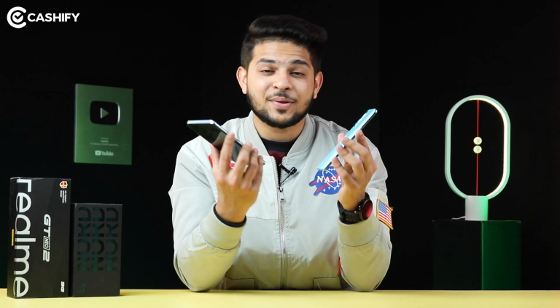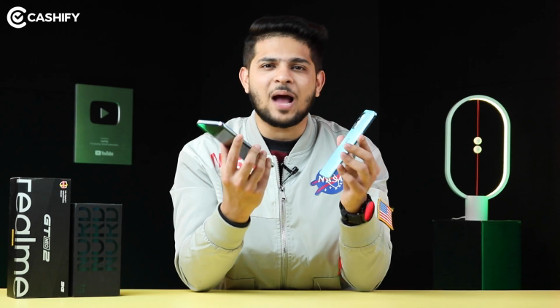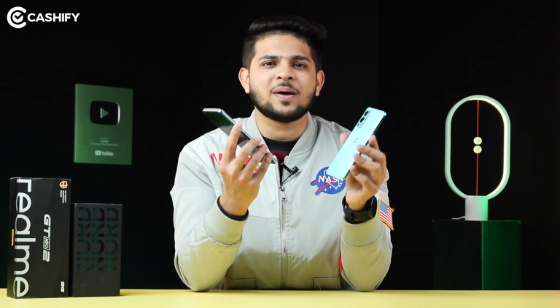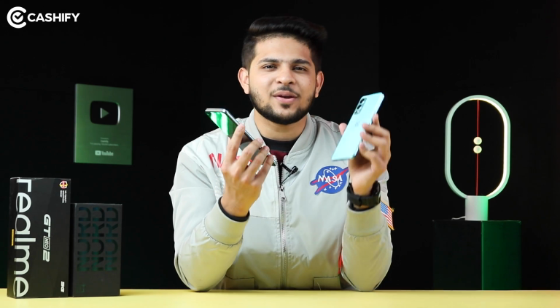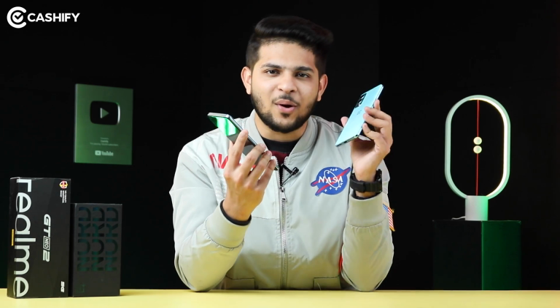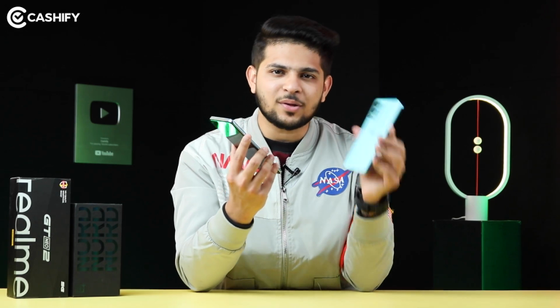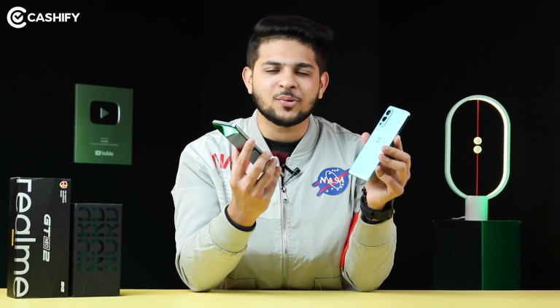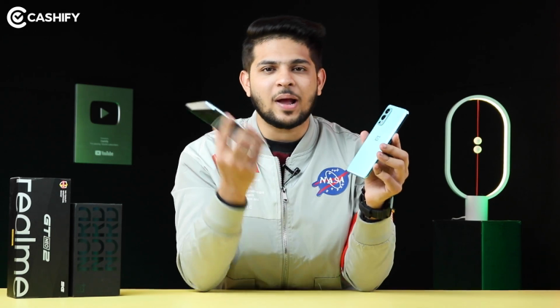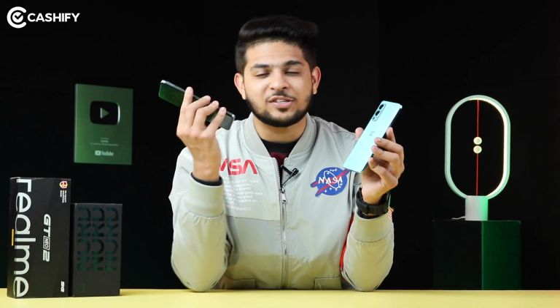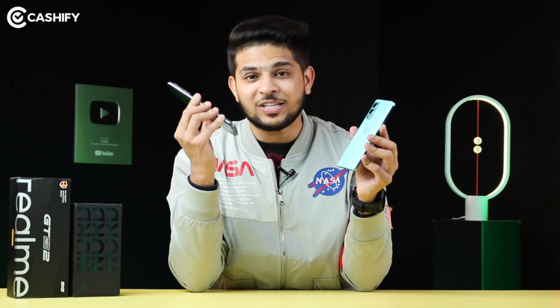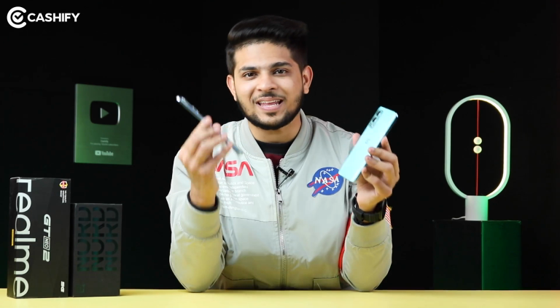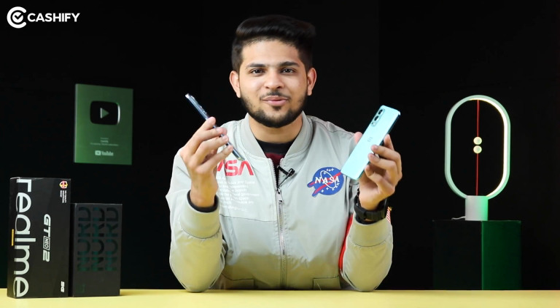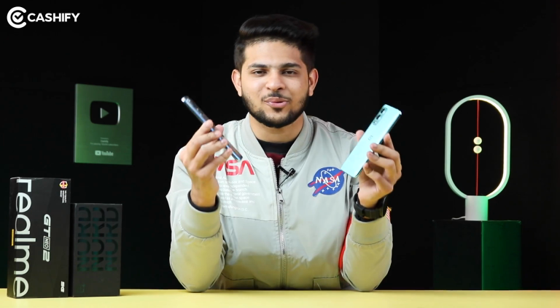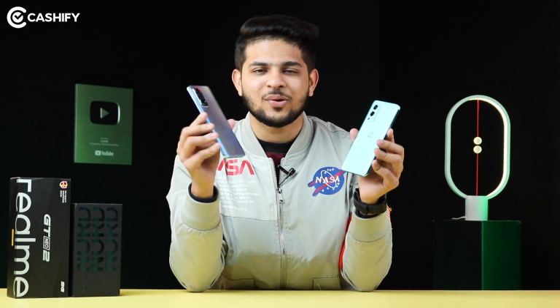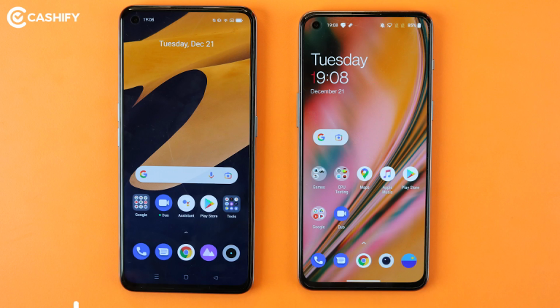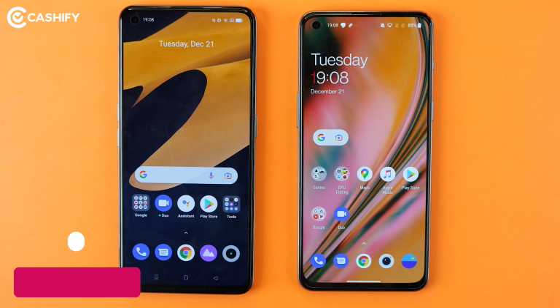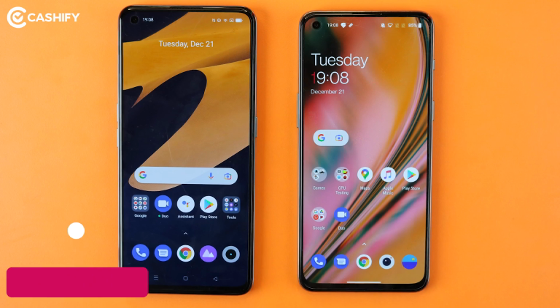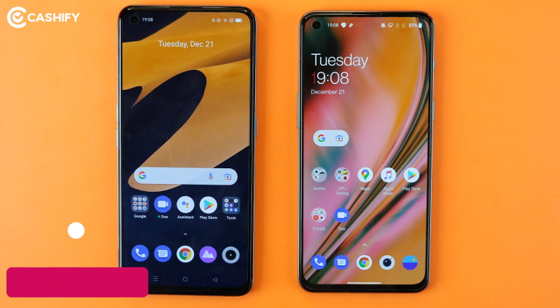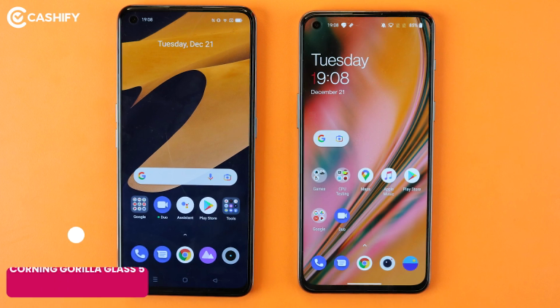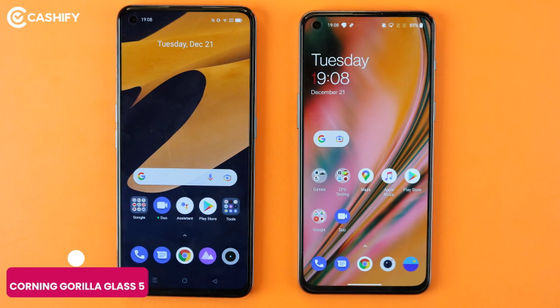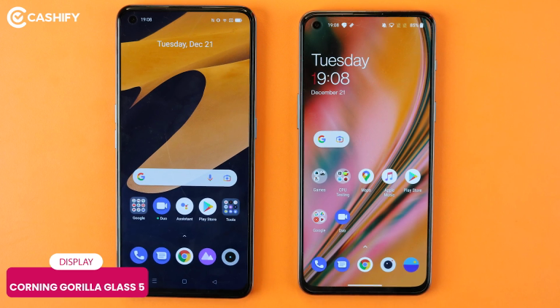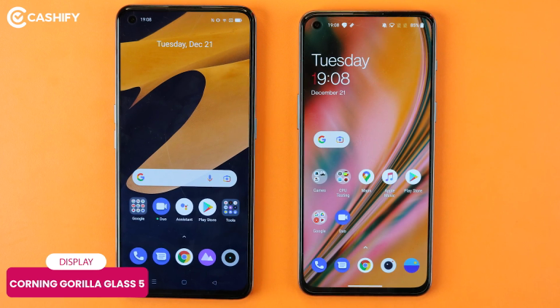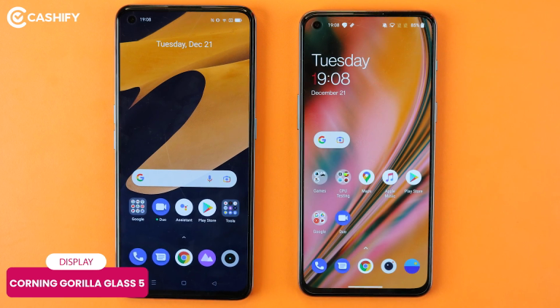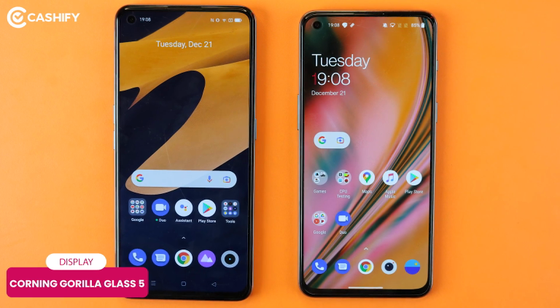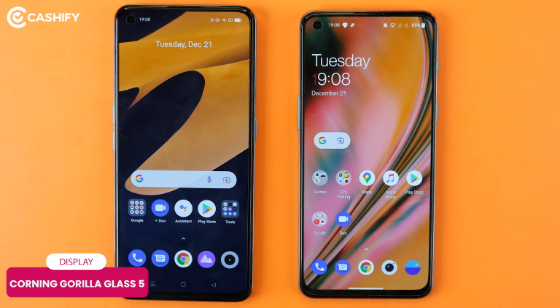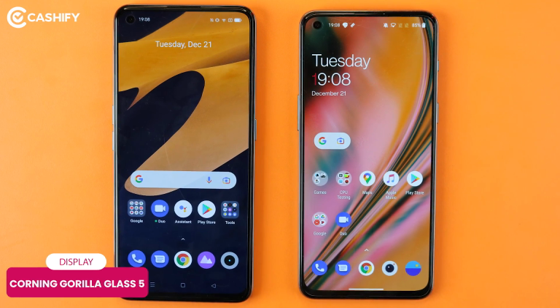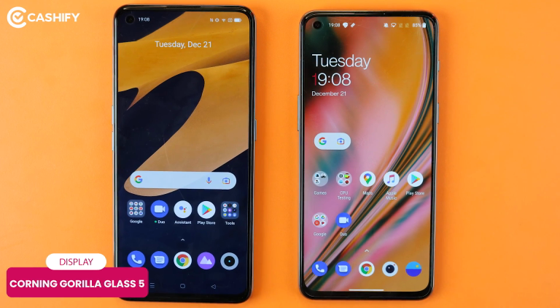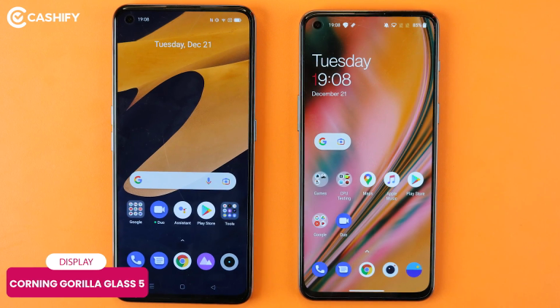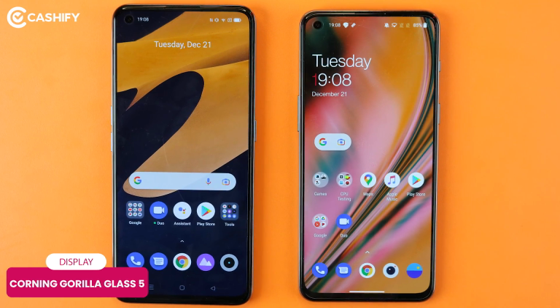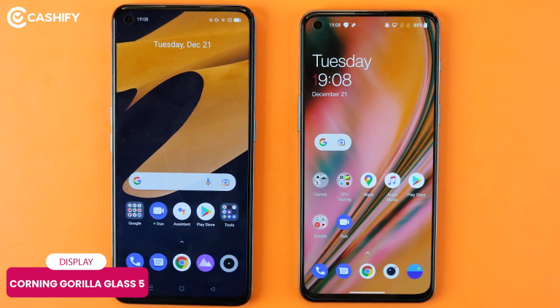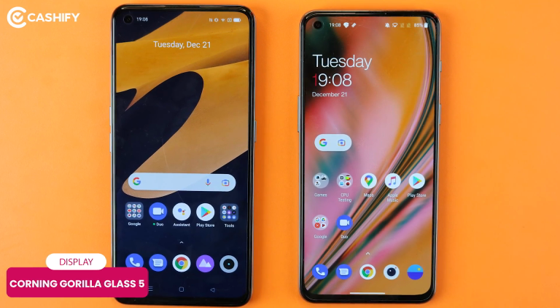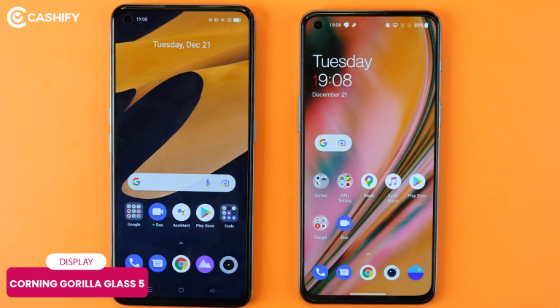Display protection matters too. Both the Nord 2 and GT Neo 2 come with Corning Gorilla Glass 5 protection.